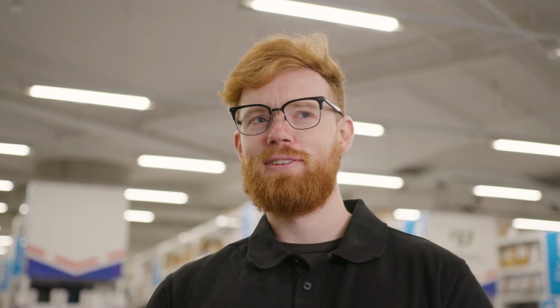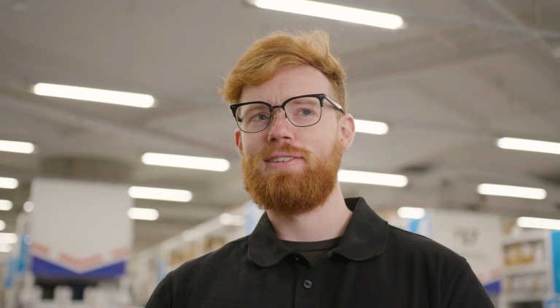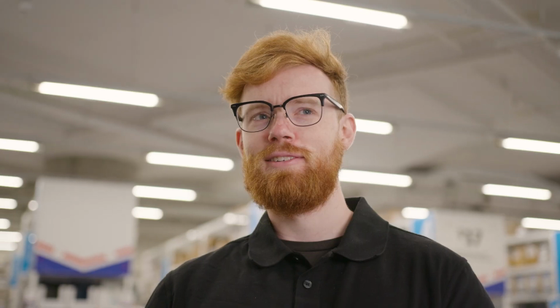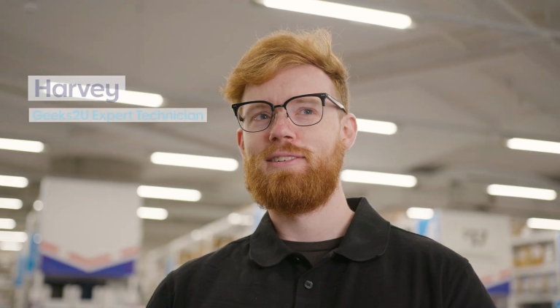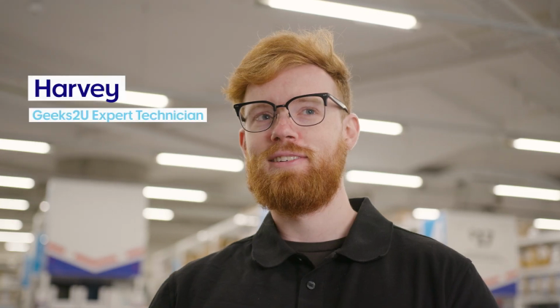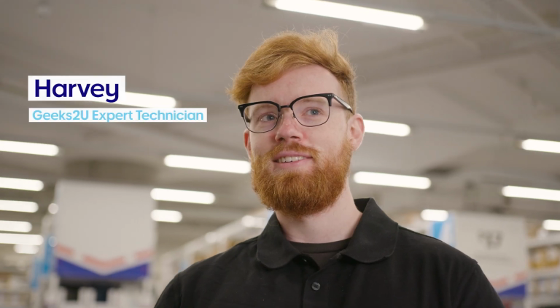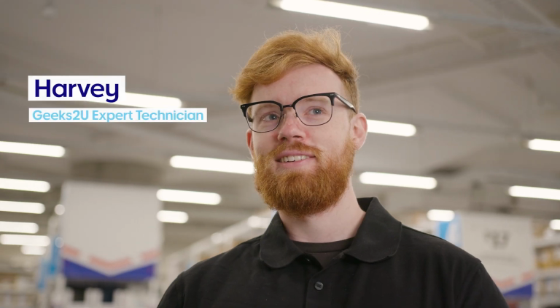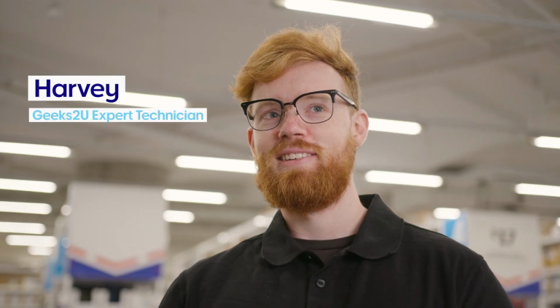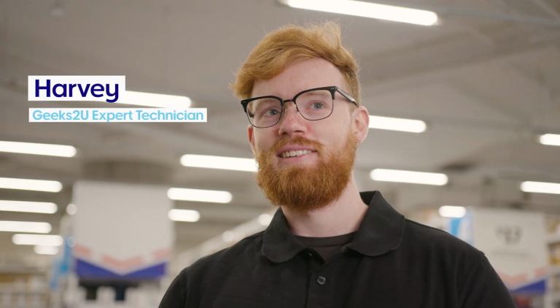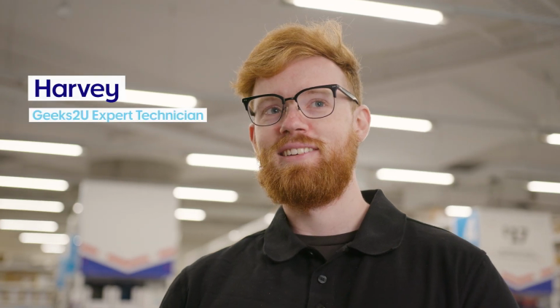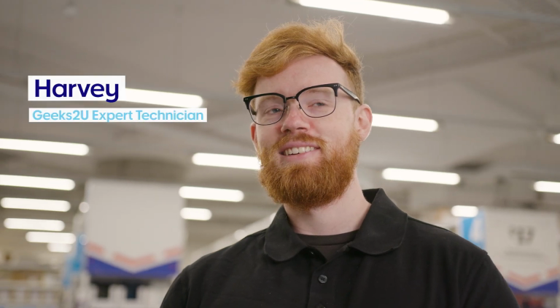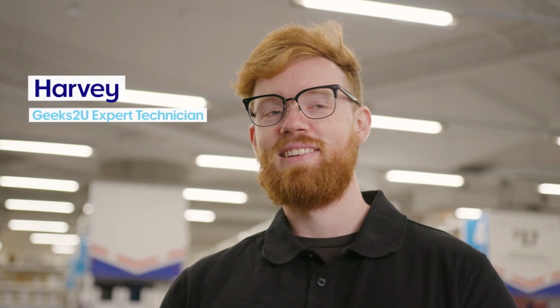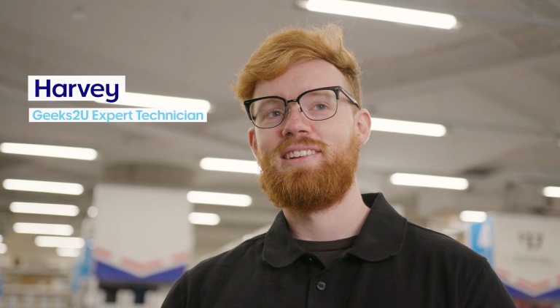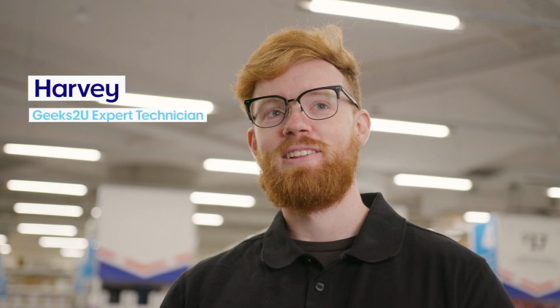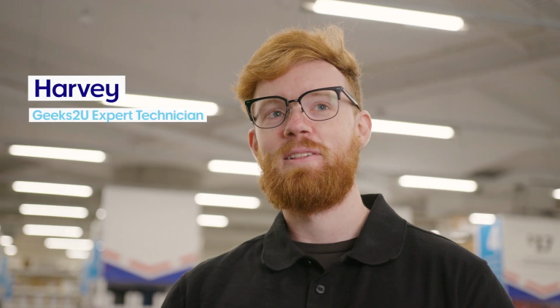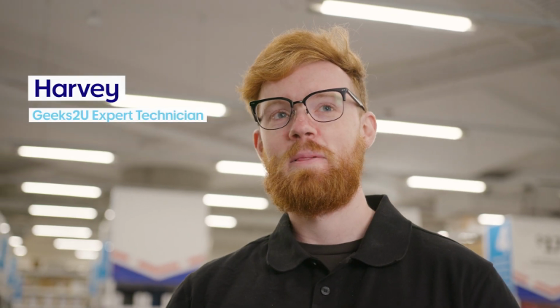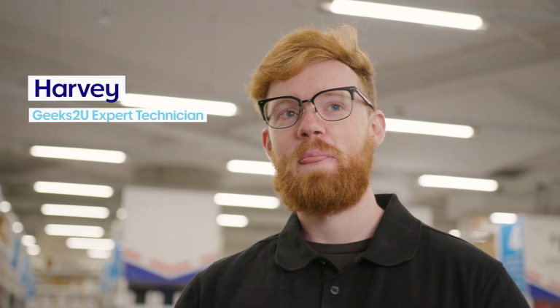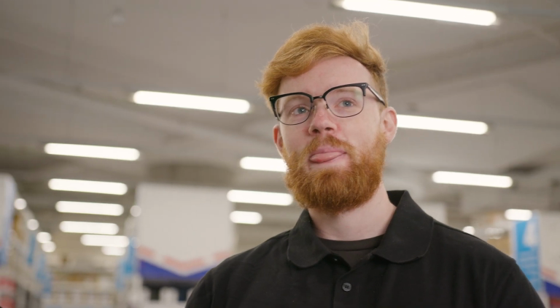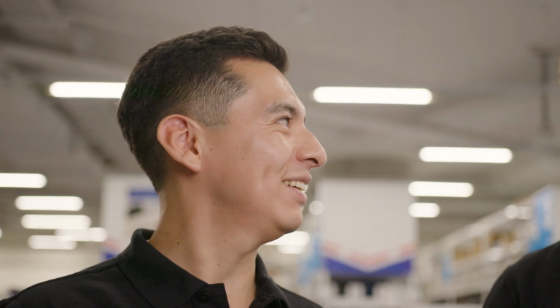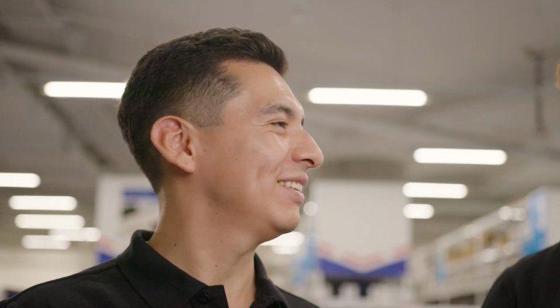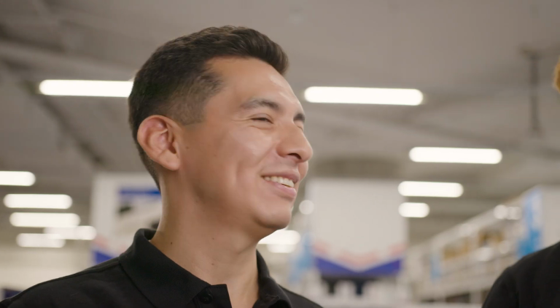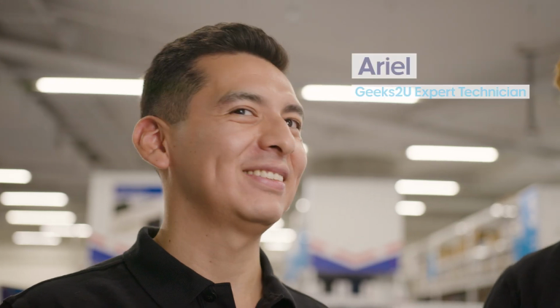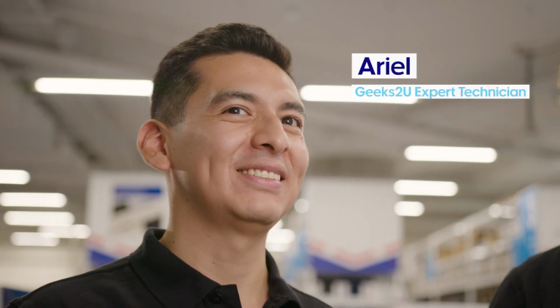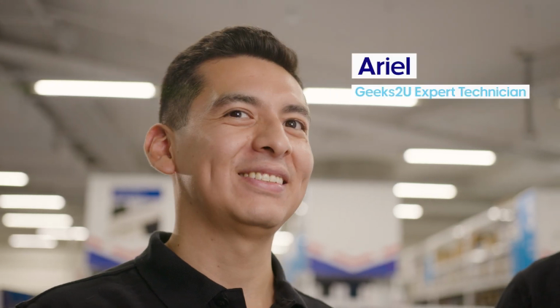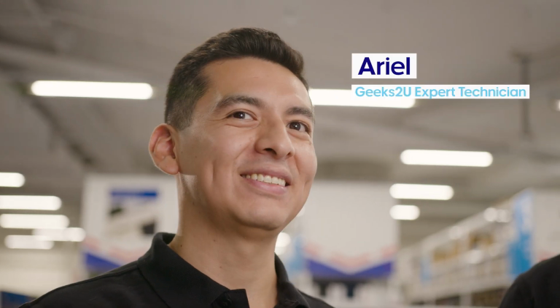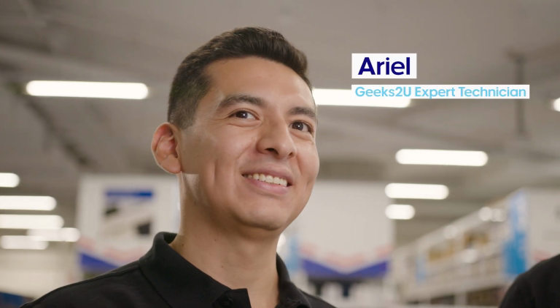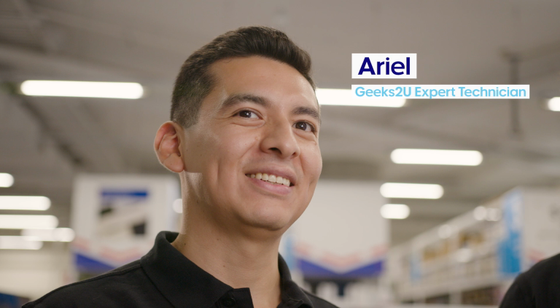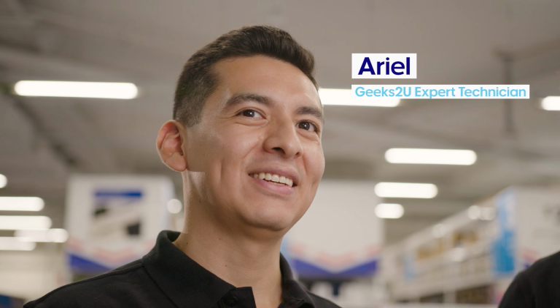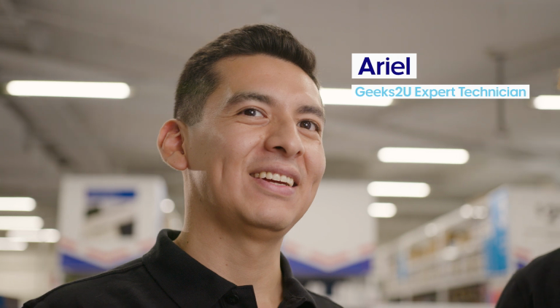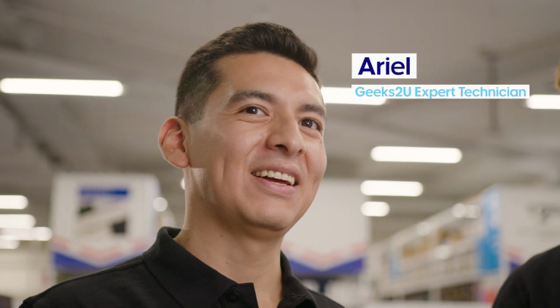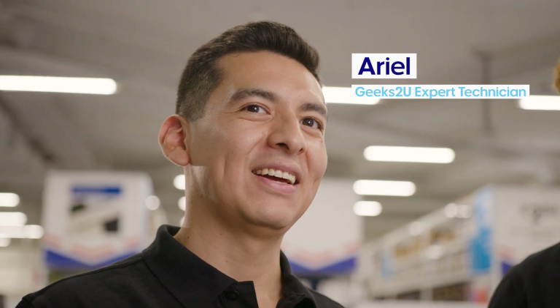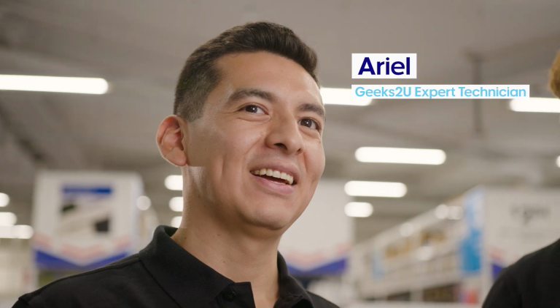My name's Harvey, I work with Geeks2U on Sydney's northern beaches. My name is Ariel, I am a technician at Geeks2U.